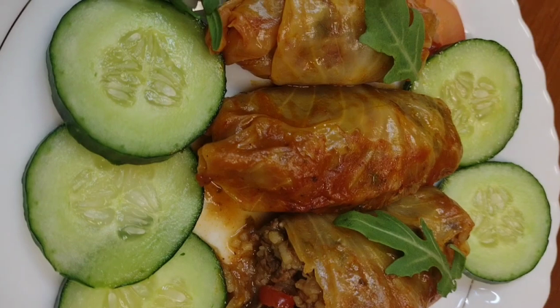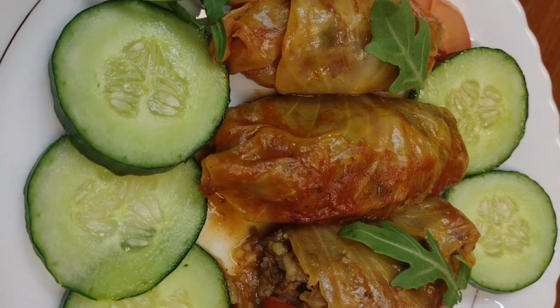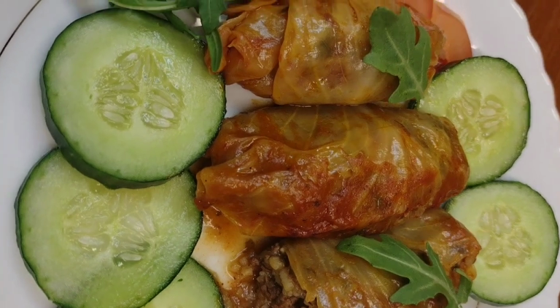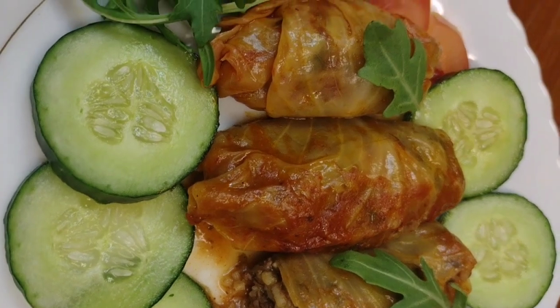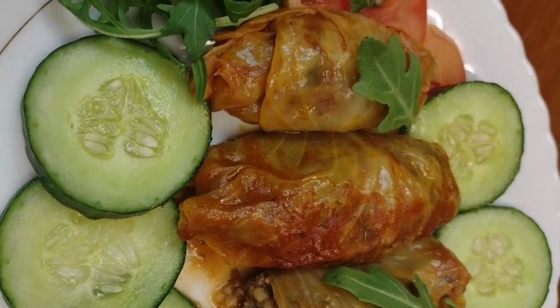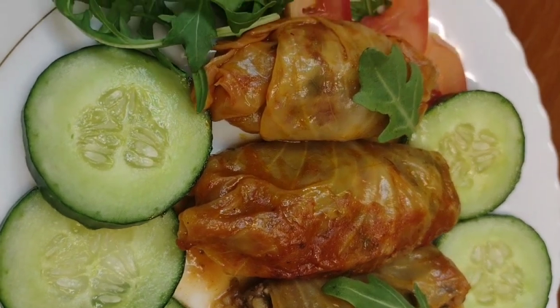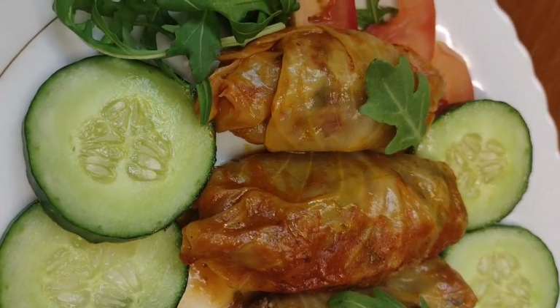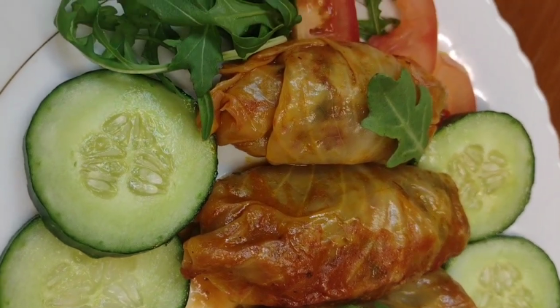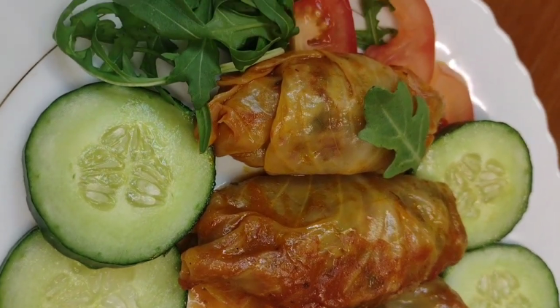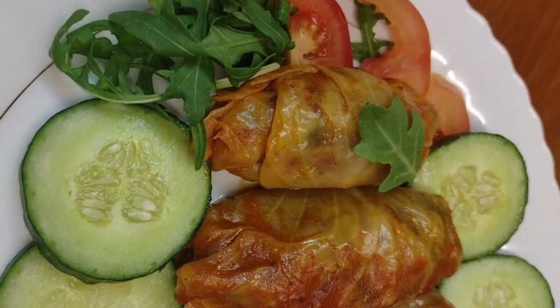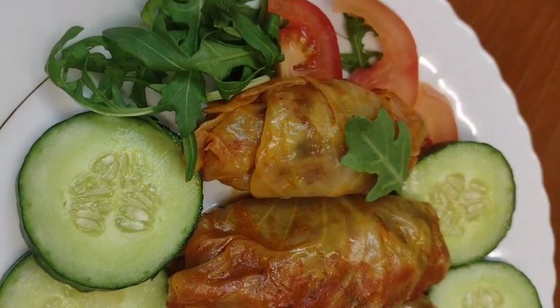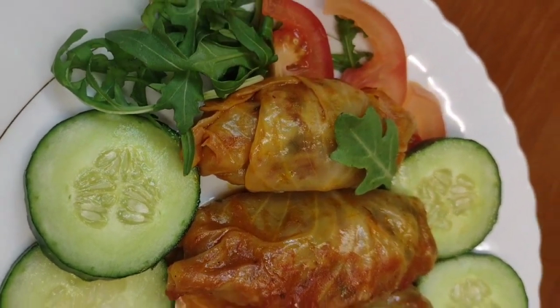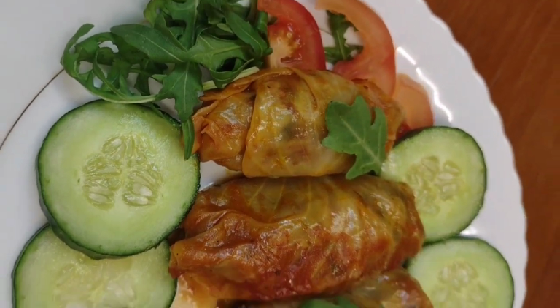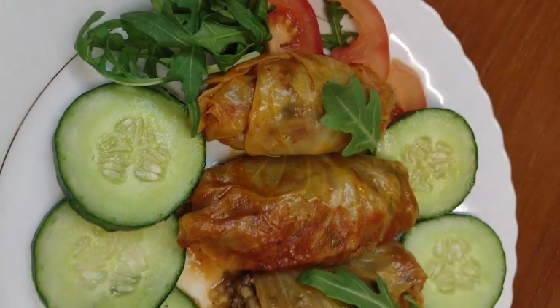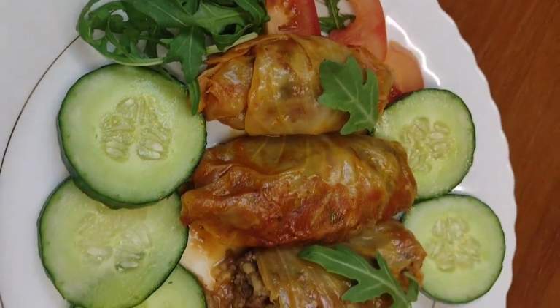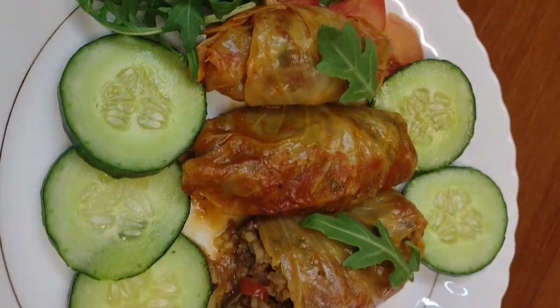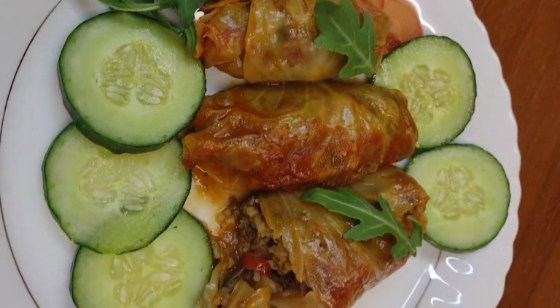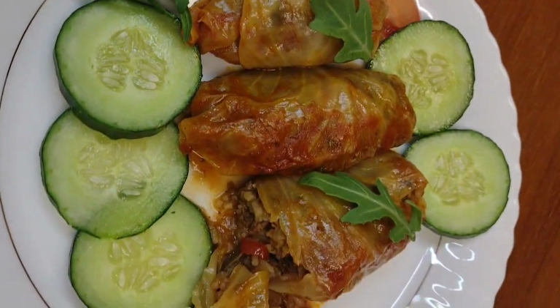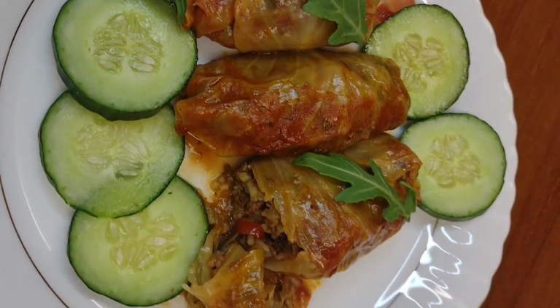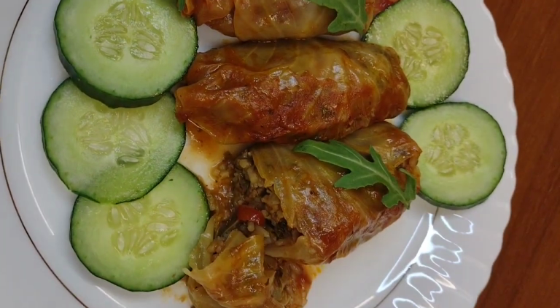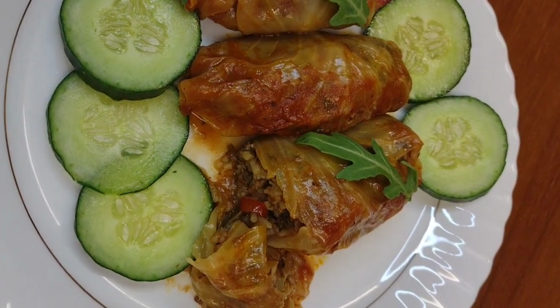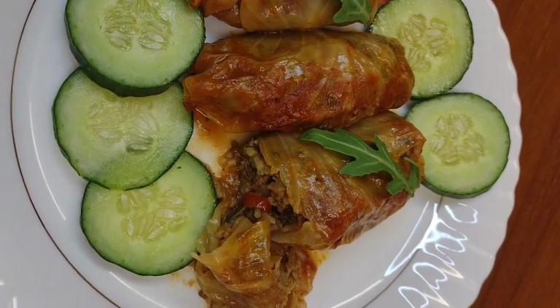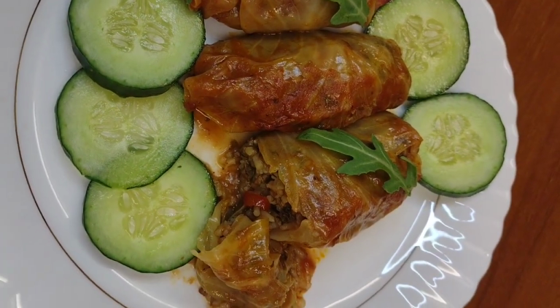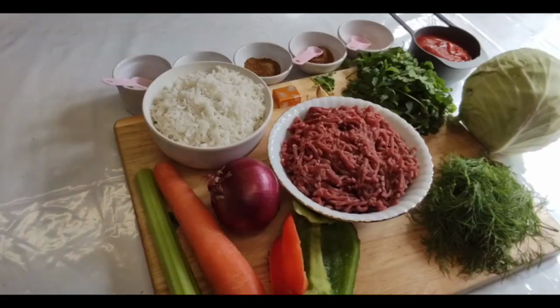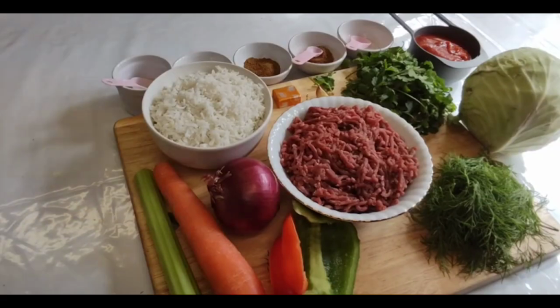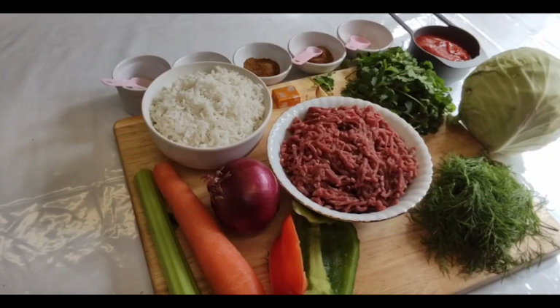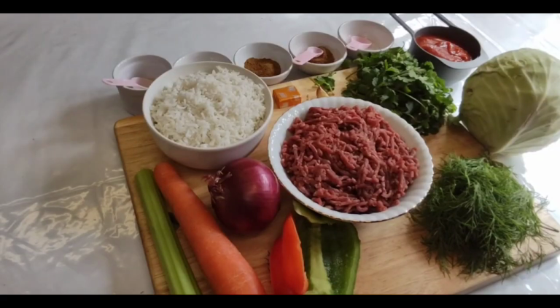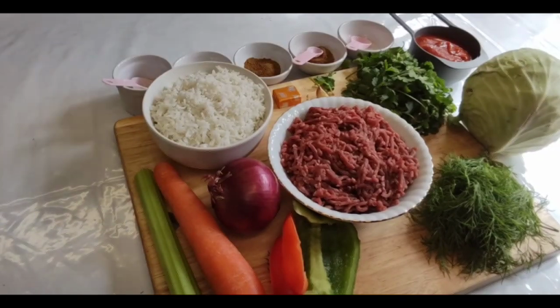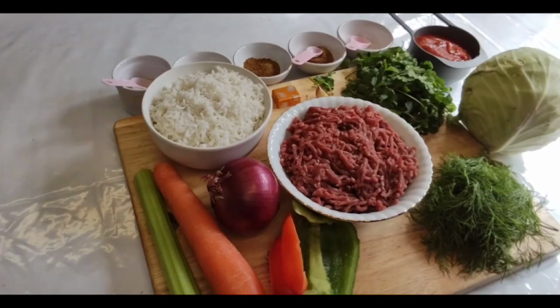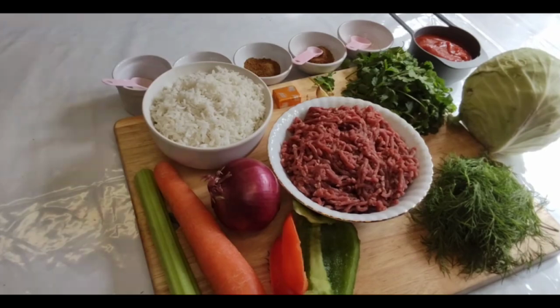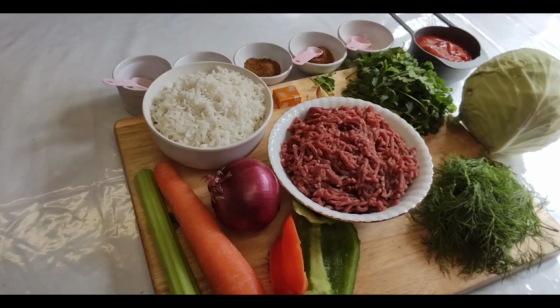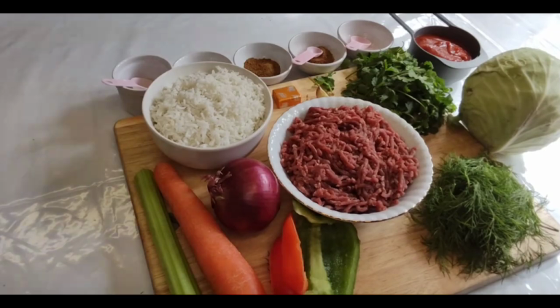Hey, today we are going to make cabbage rolls with meat. These are the ingredients.